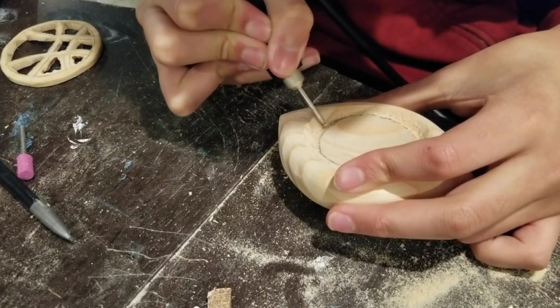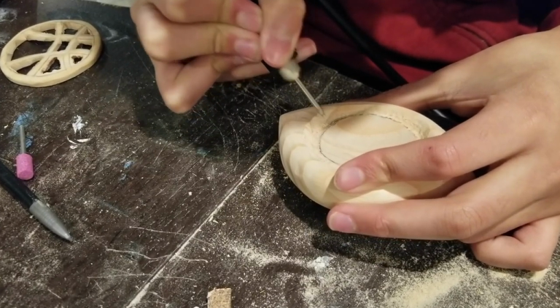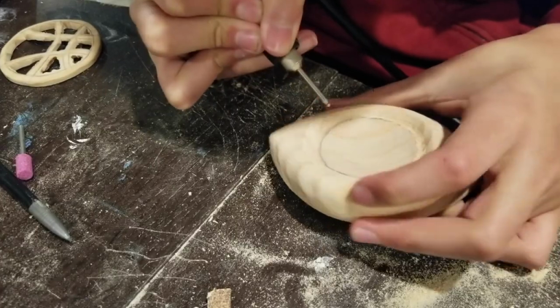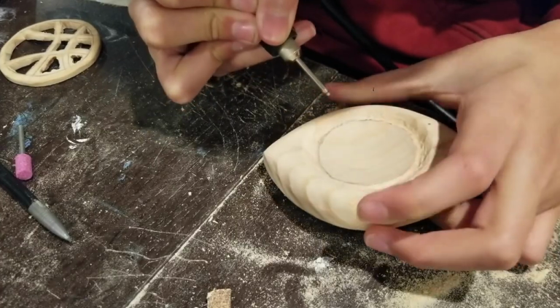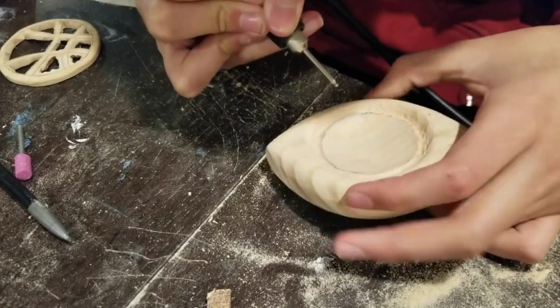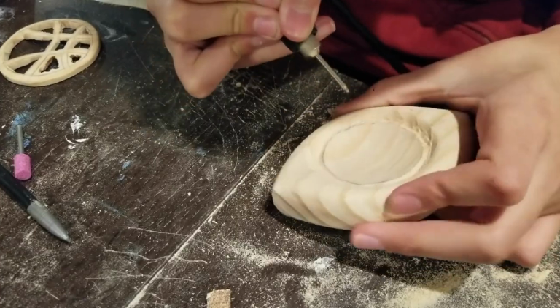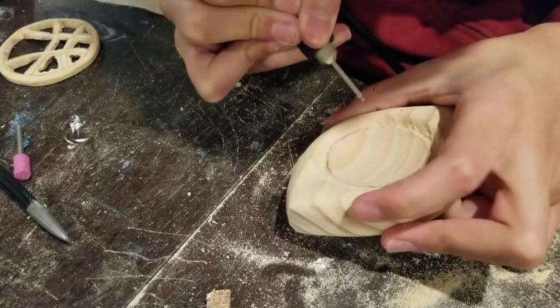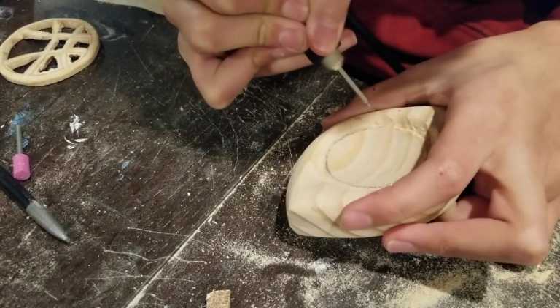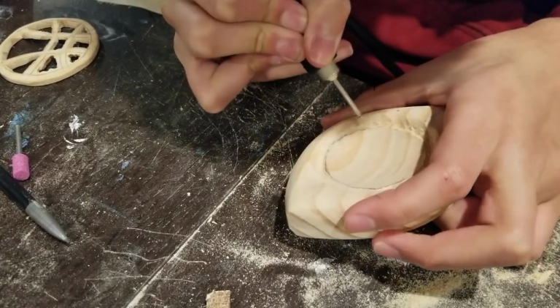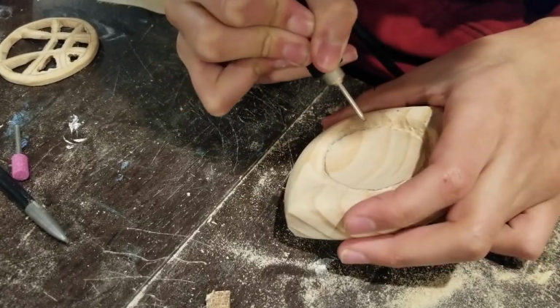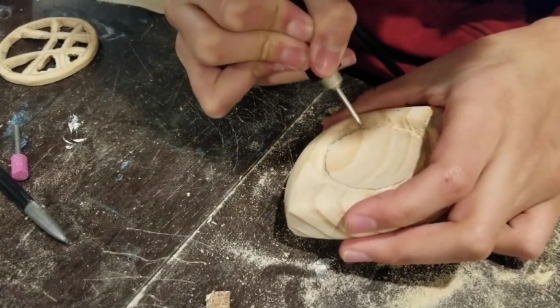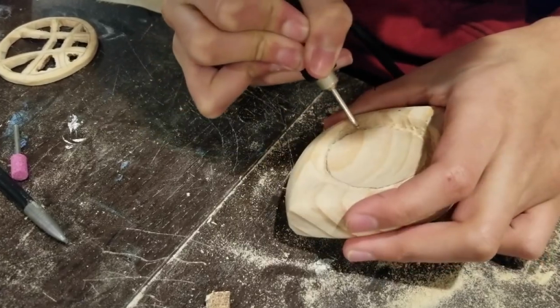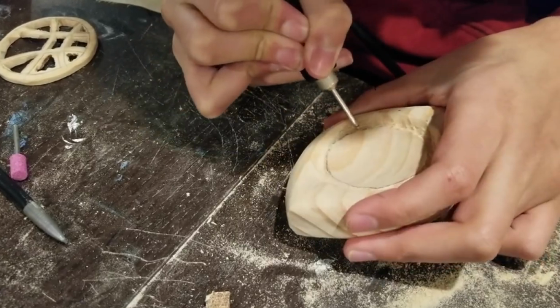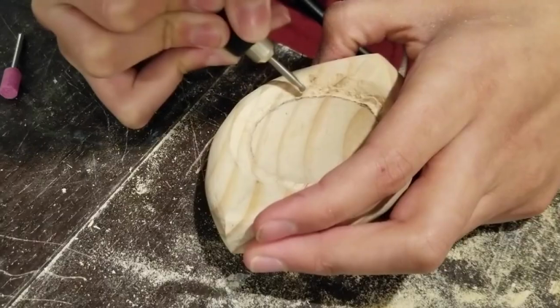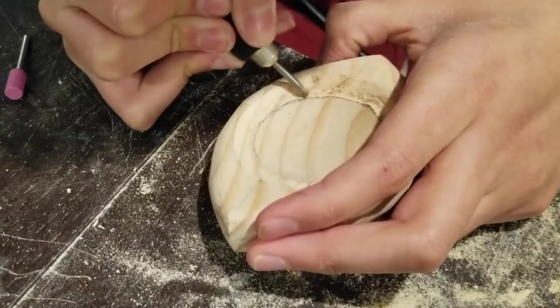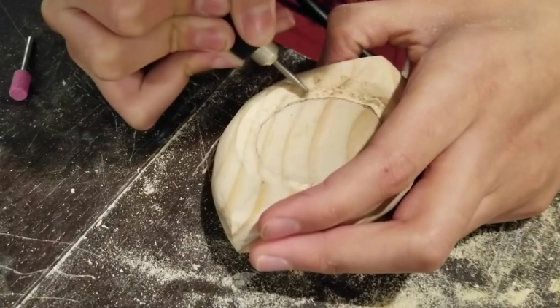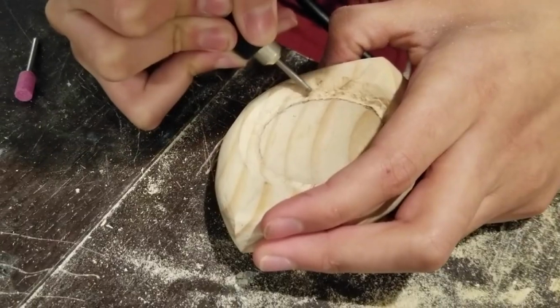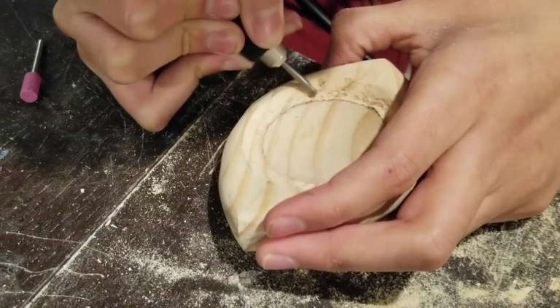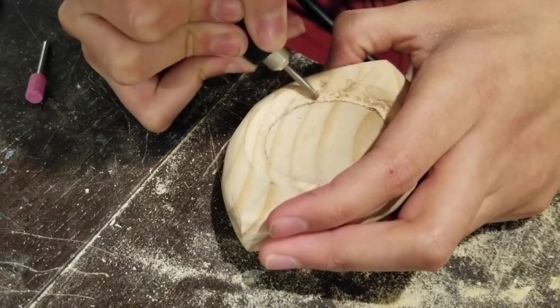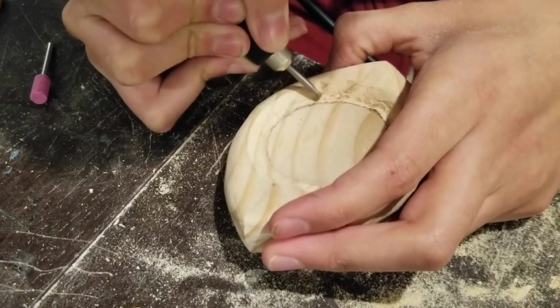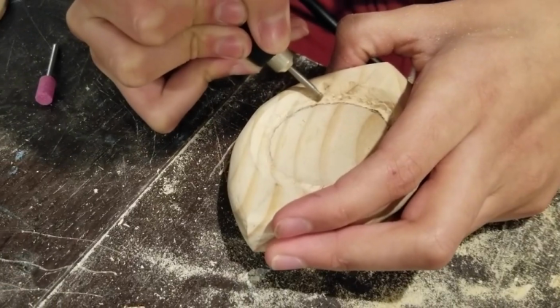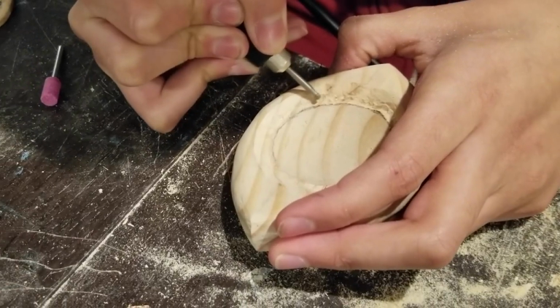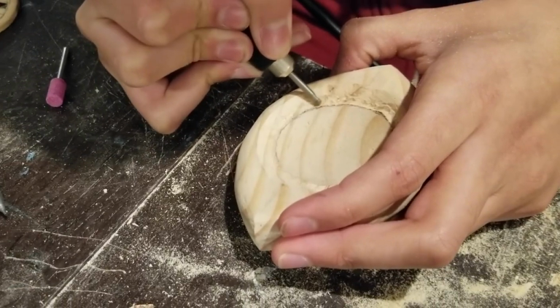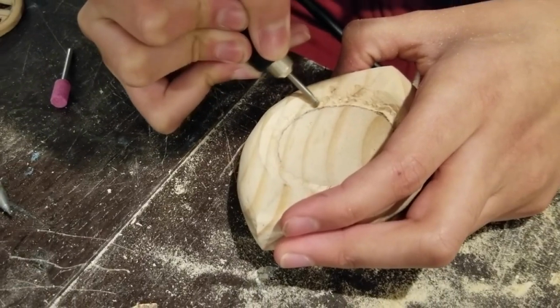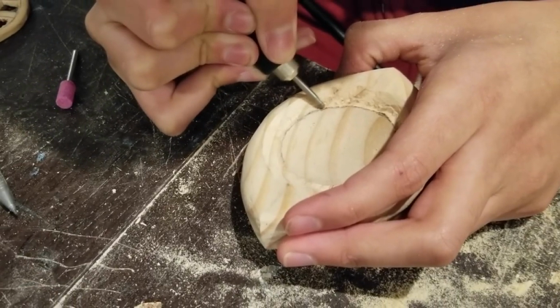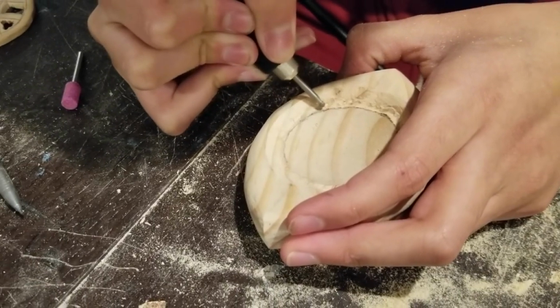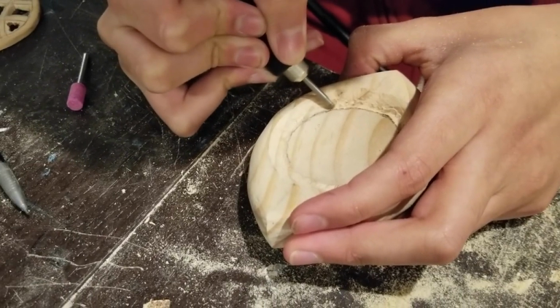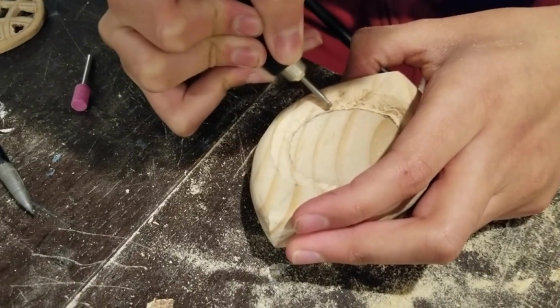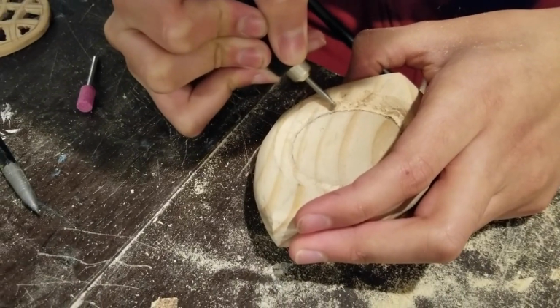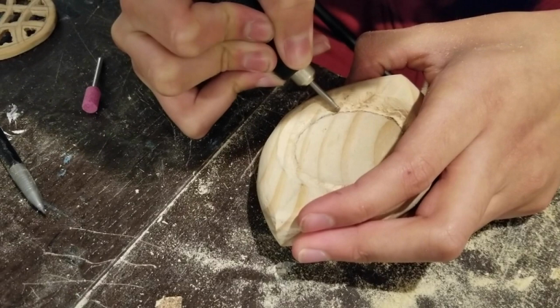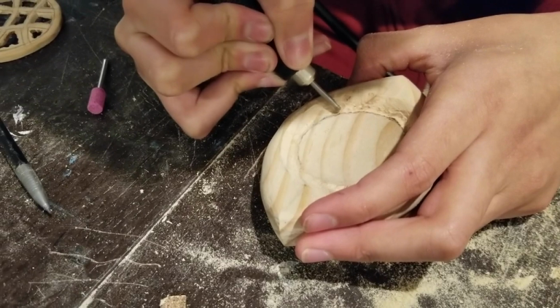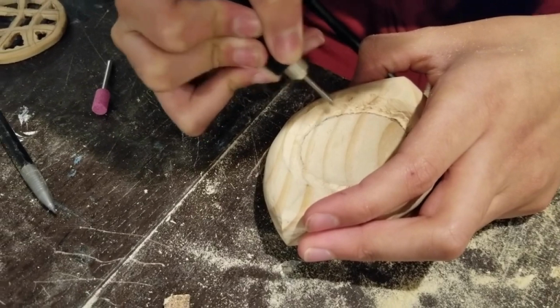I also added a little indent to the circle design to give it more definition and make it more film accurate.